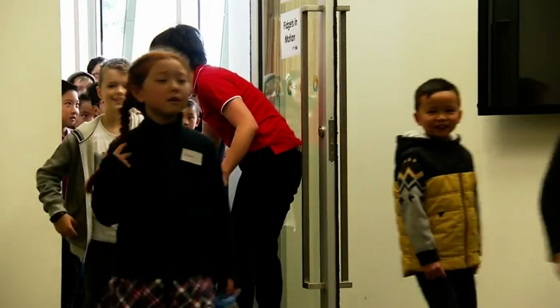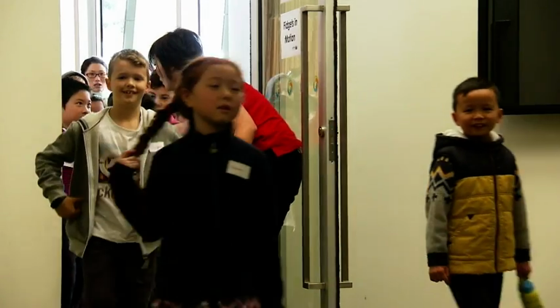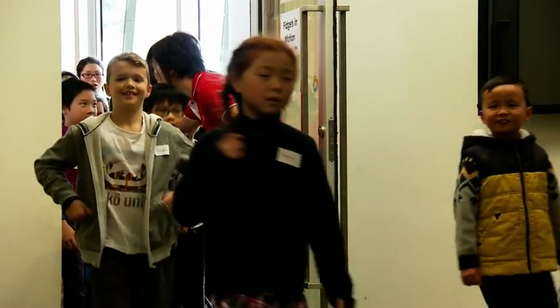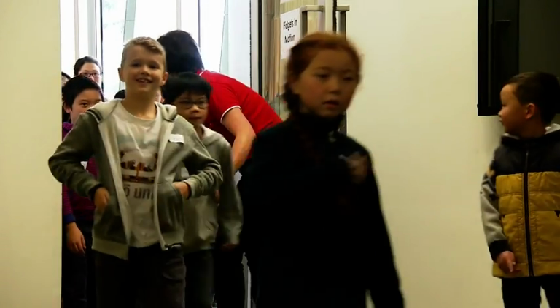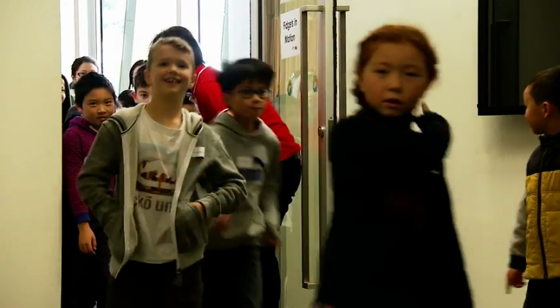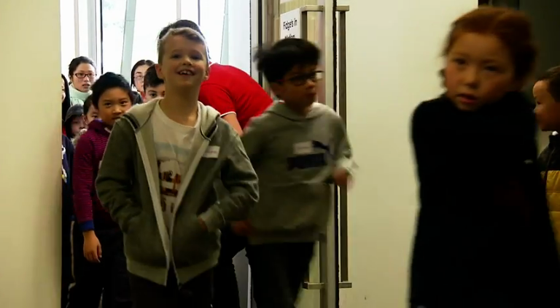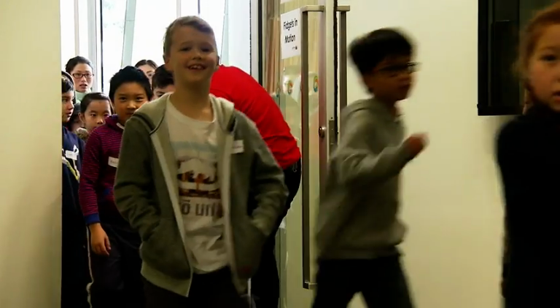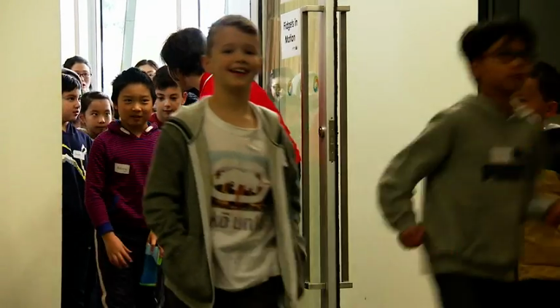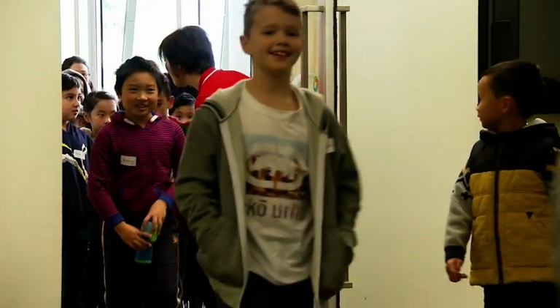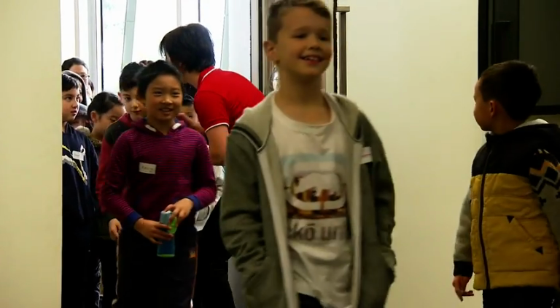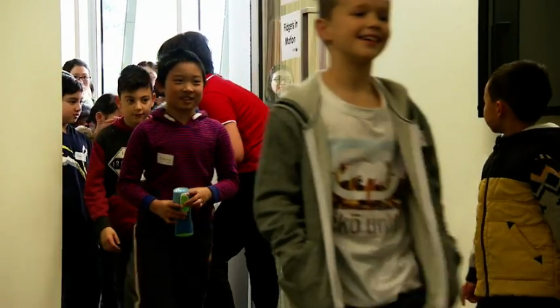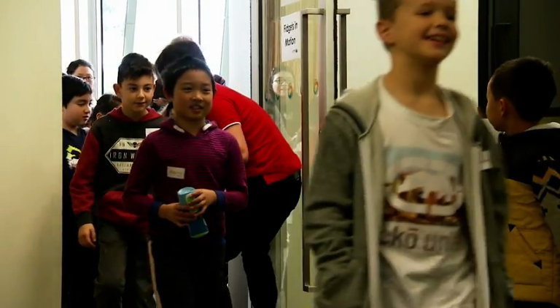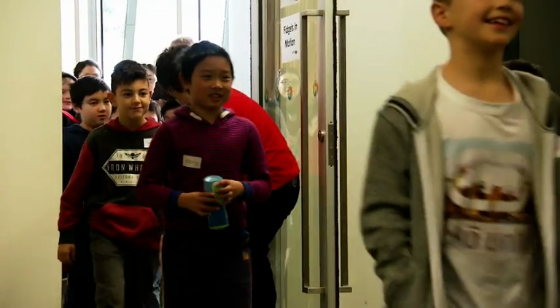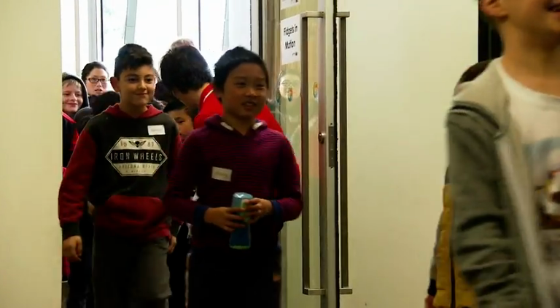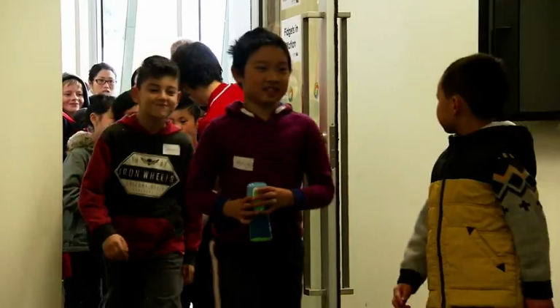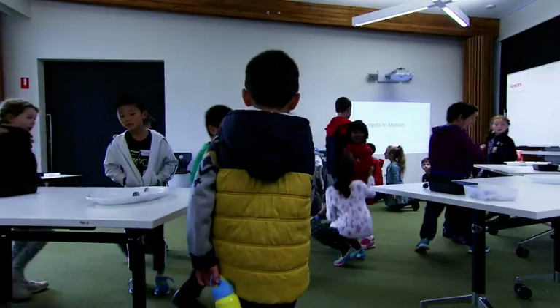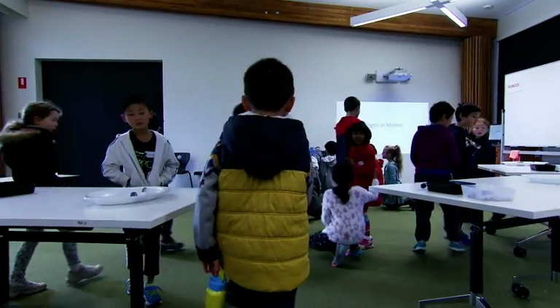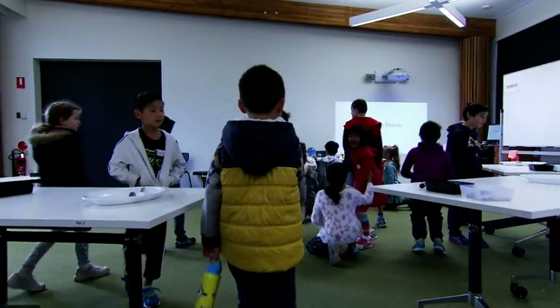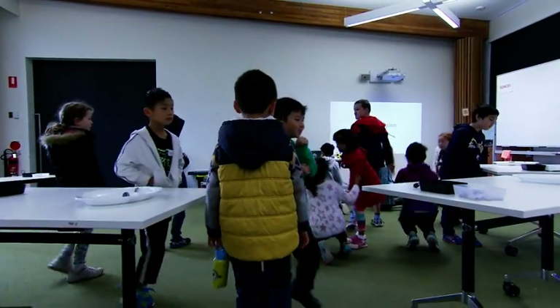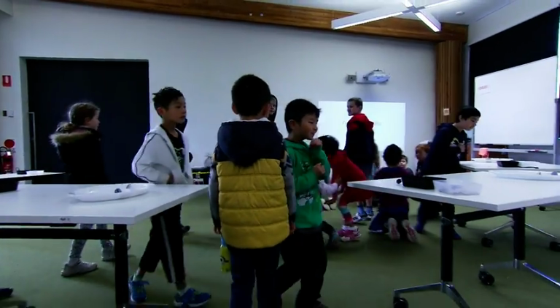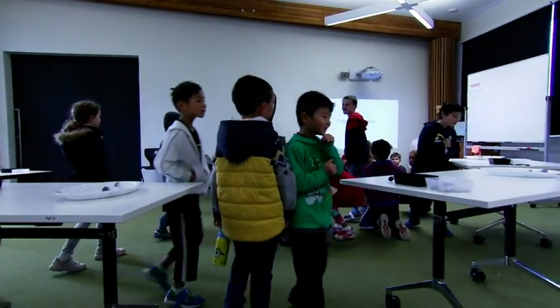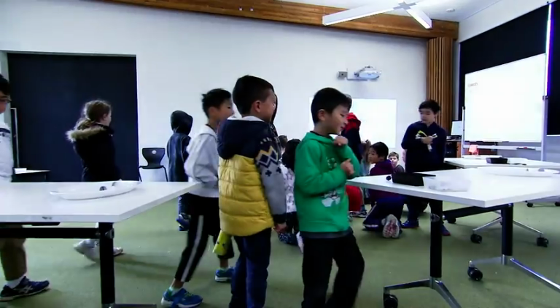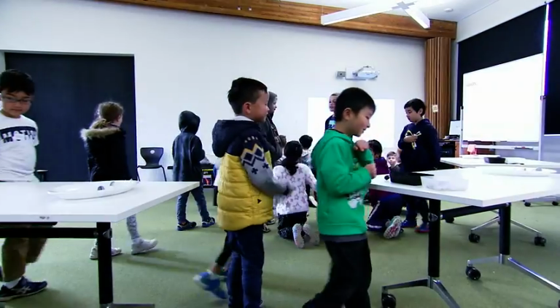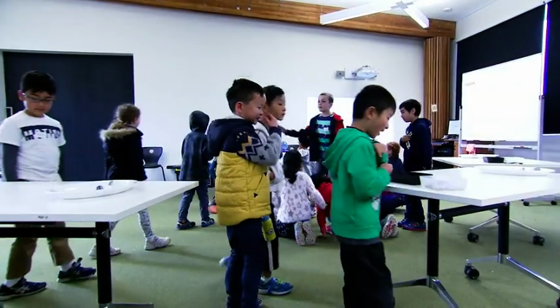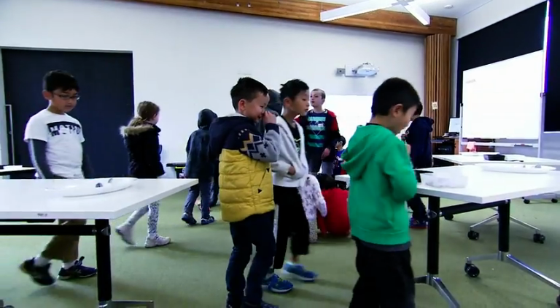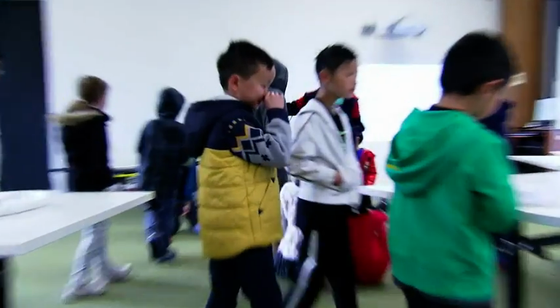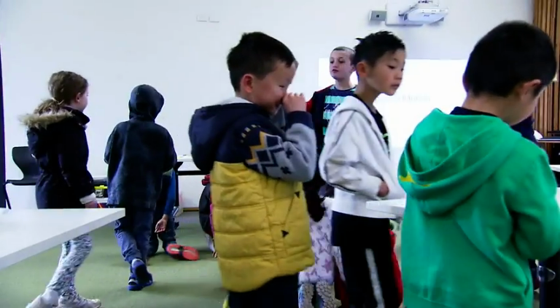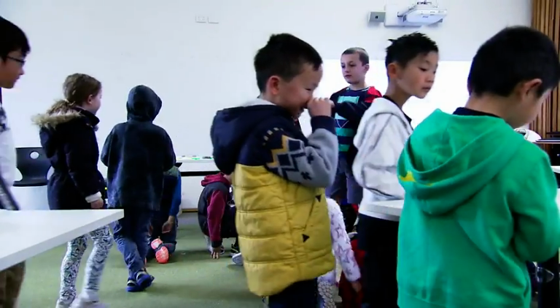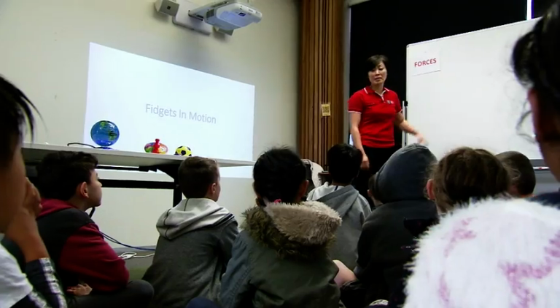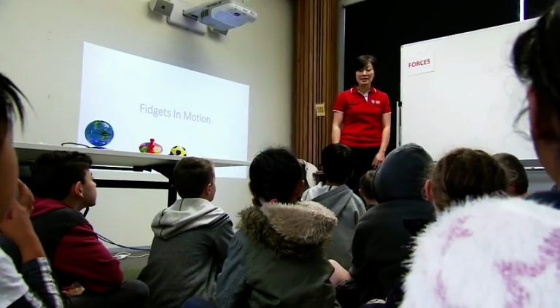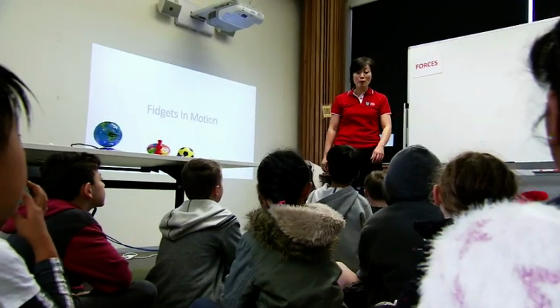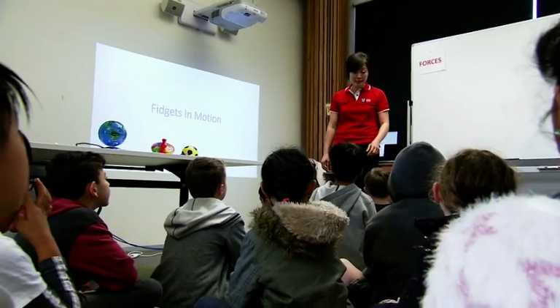In today's science workshop, Lydia will be telling us all about forces with the help of fidget spinners. Everybody say forces!